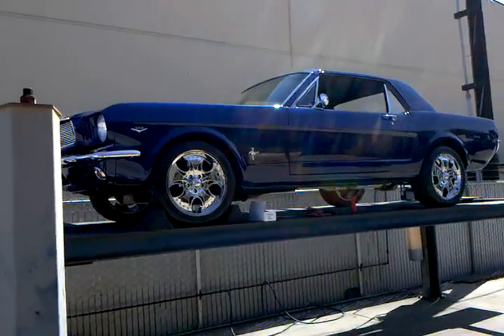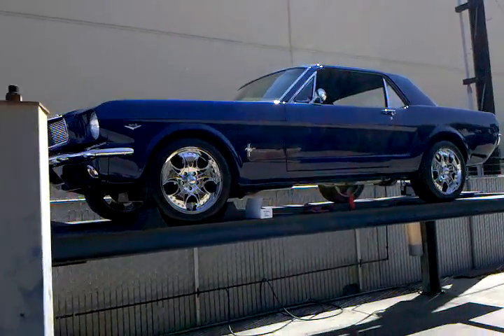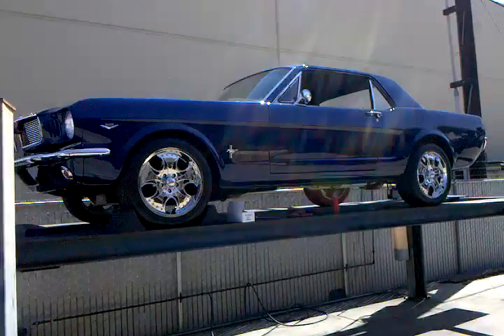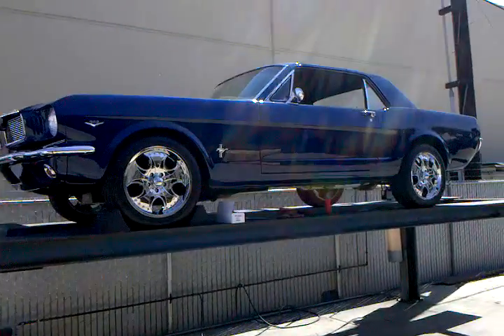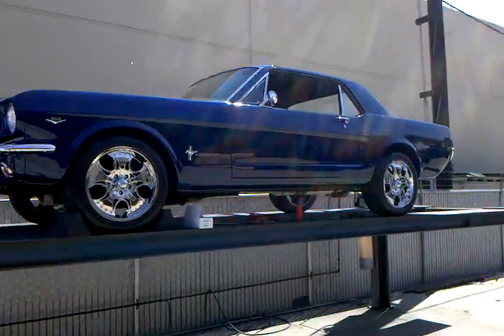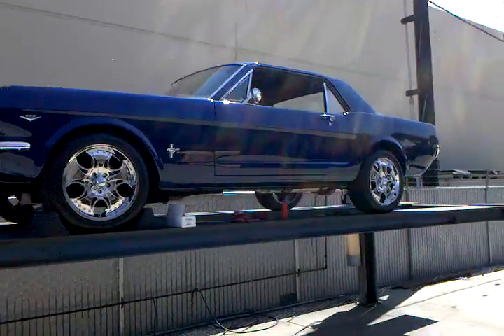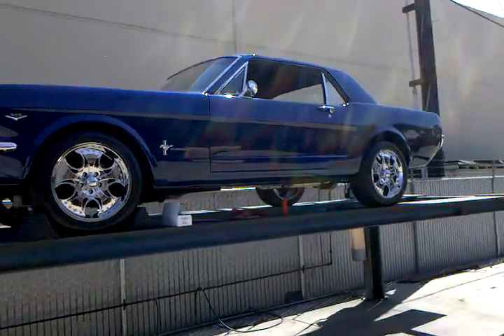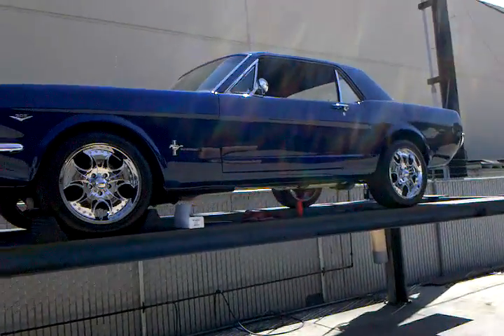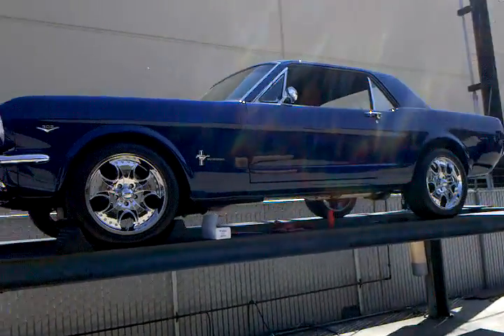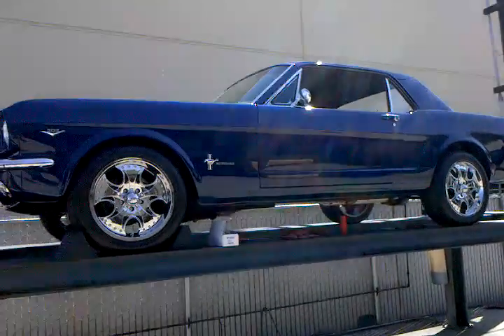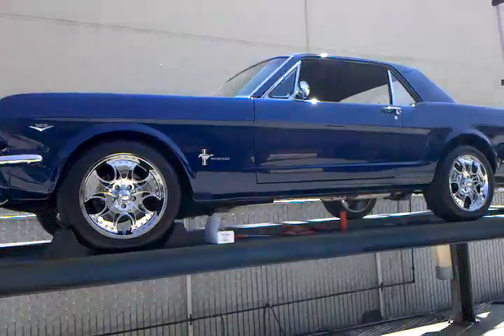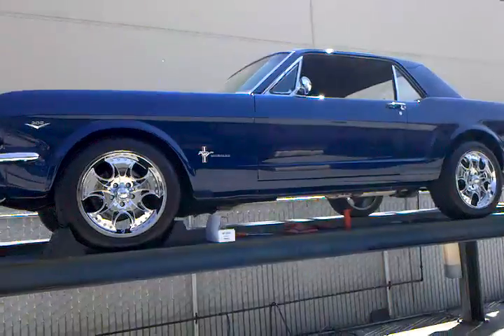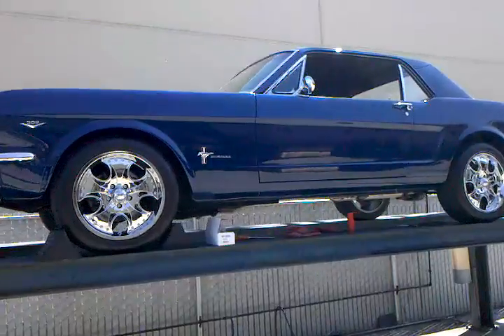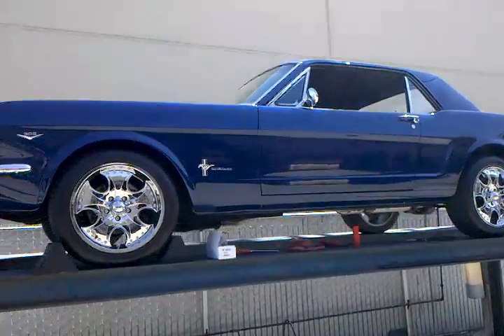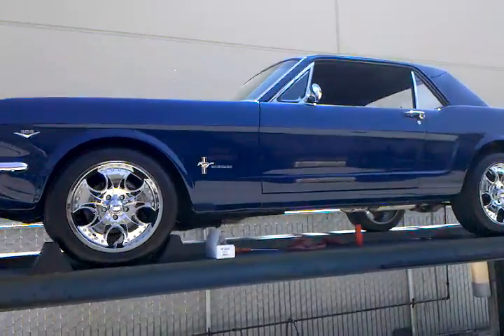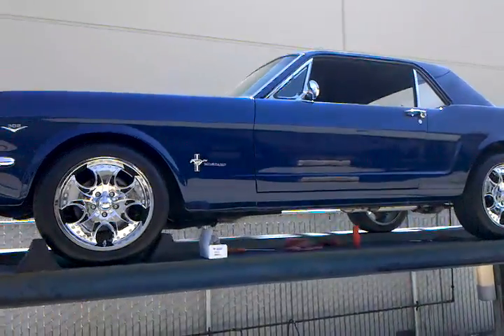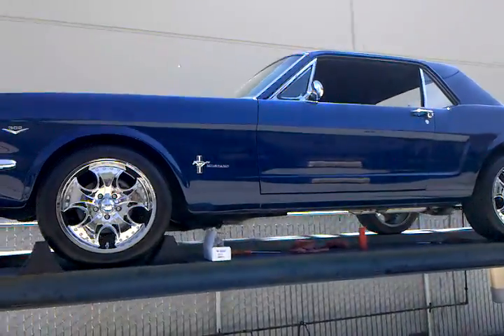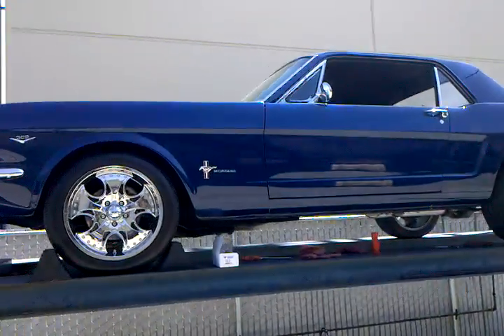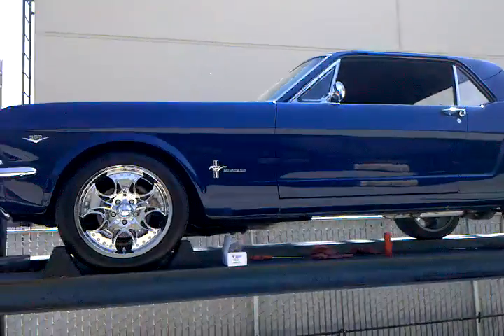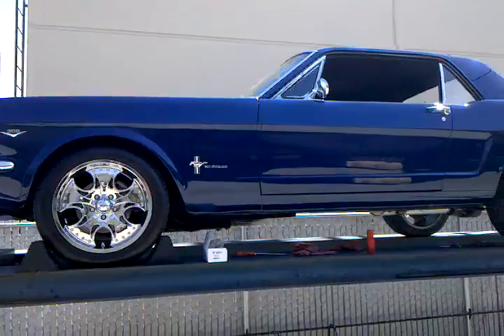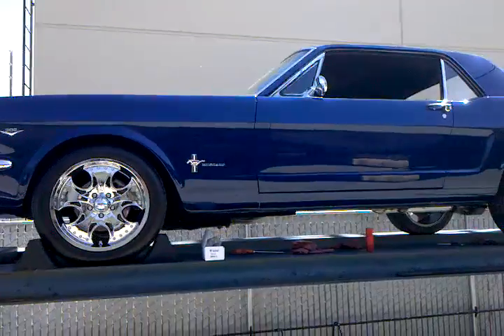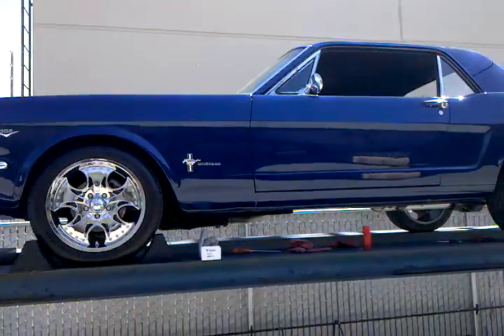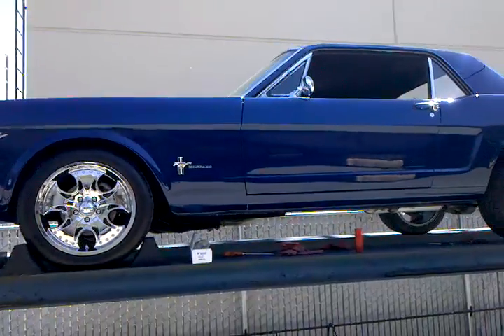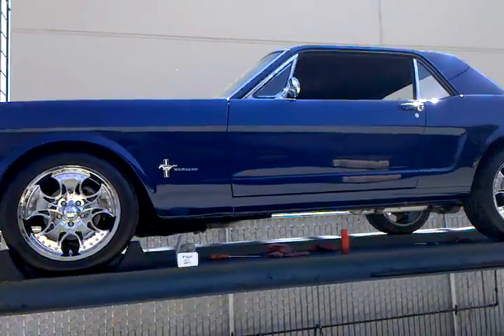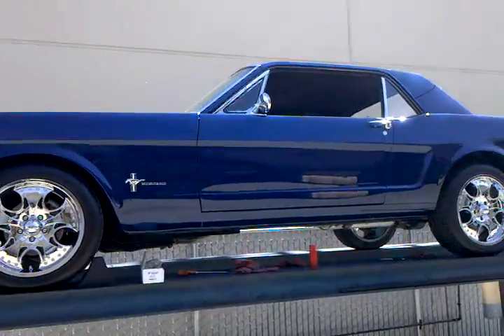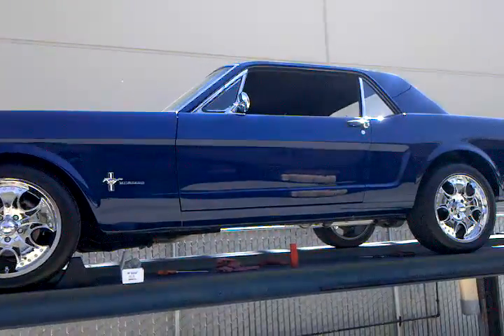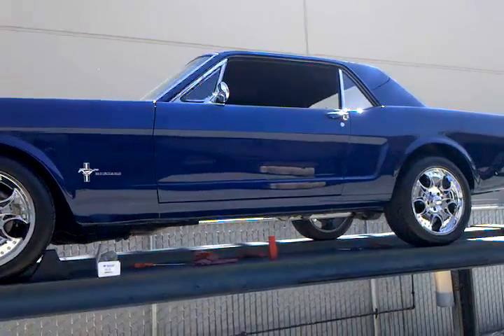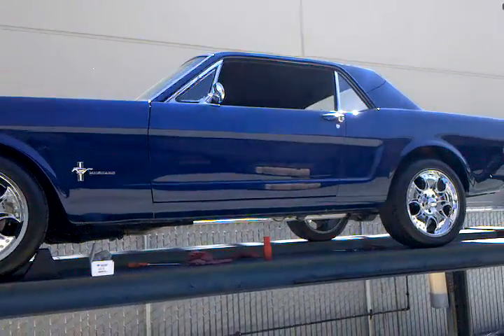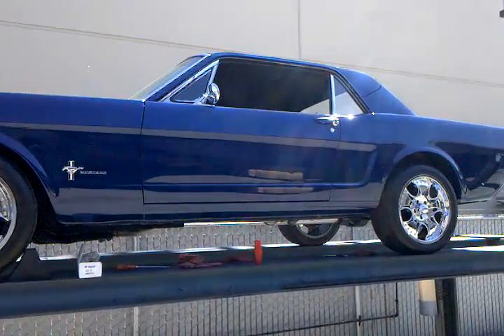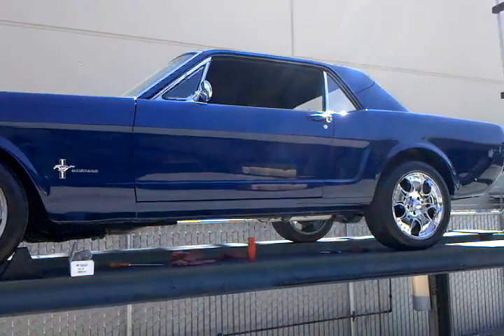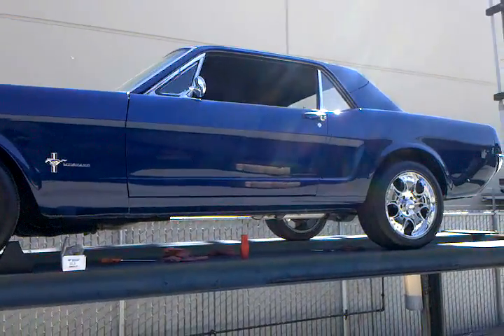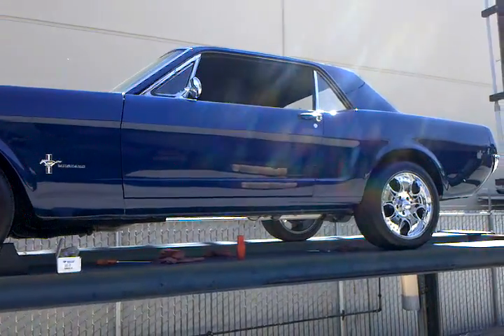All right, this is PowerChain. I'm going to show you today how to measure a one-piece driveshaft.